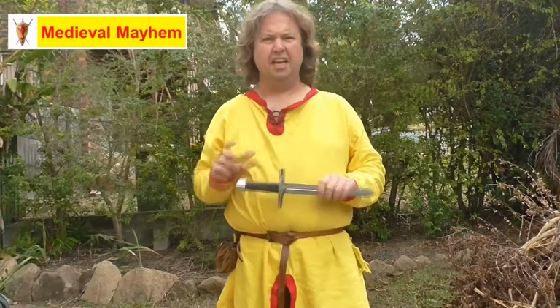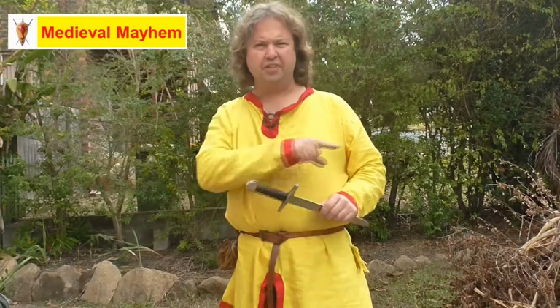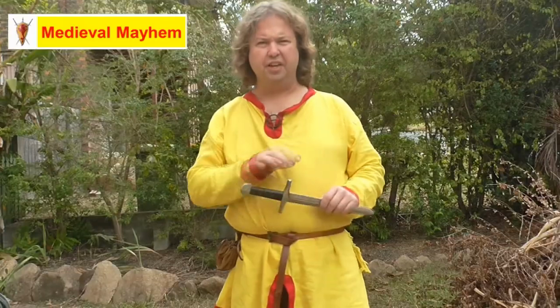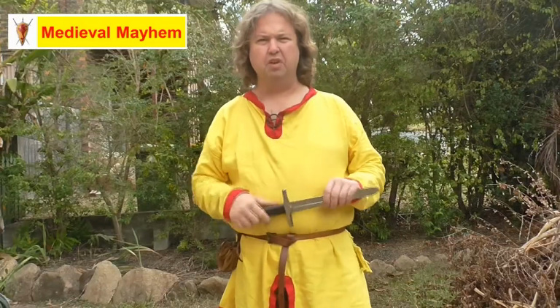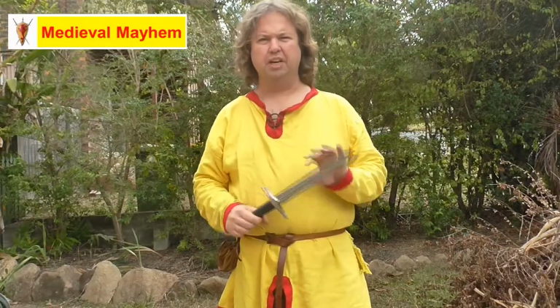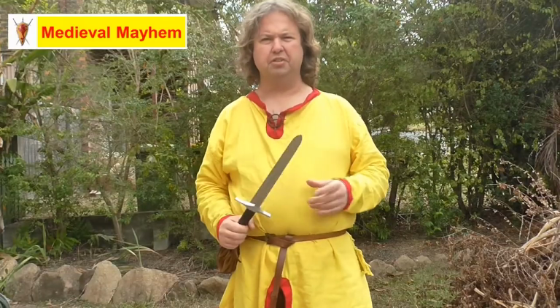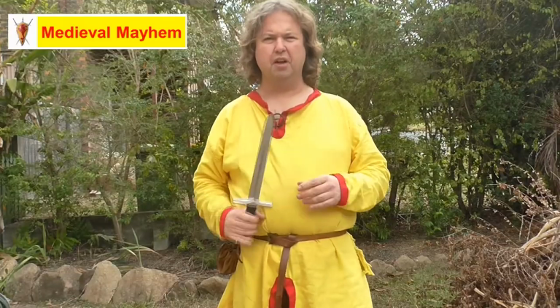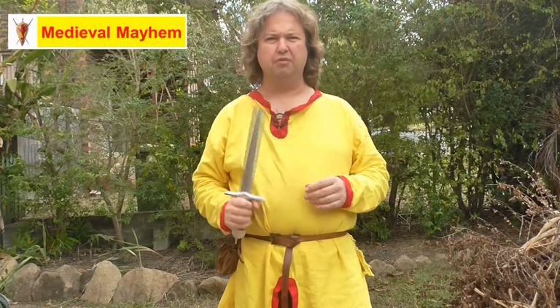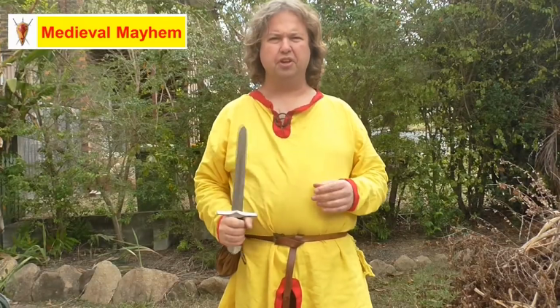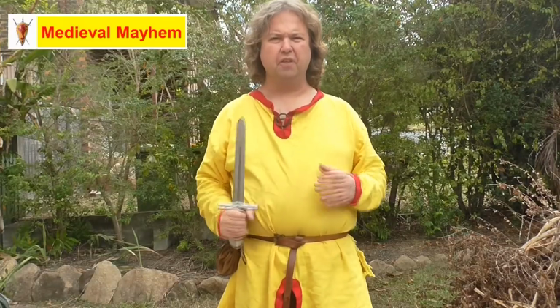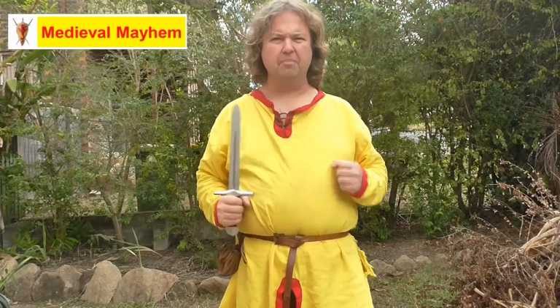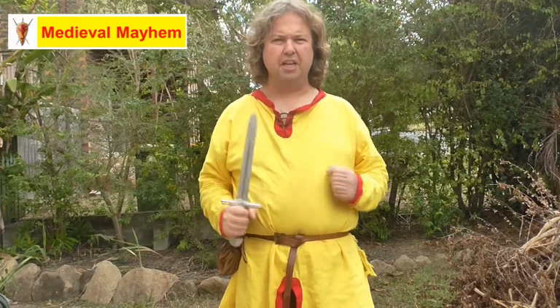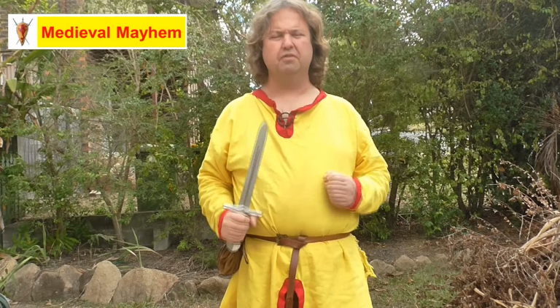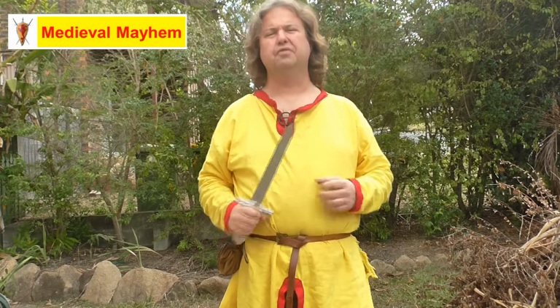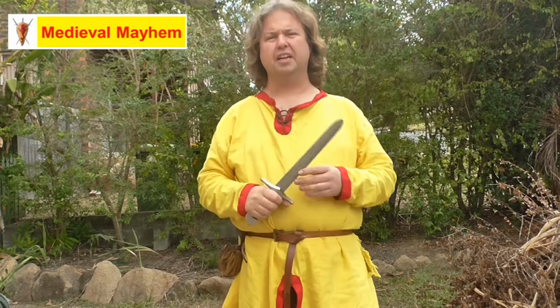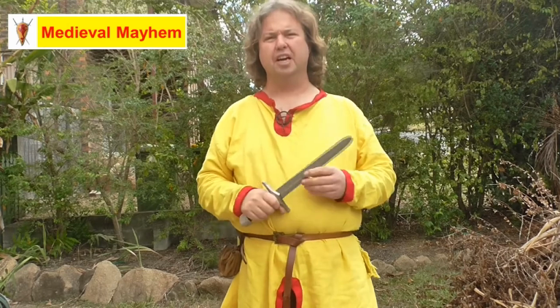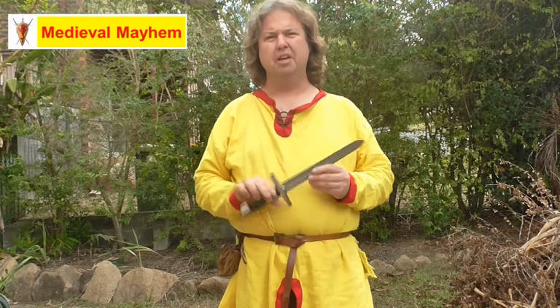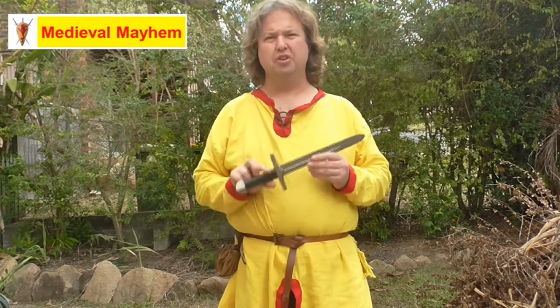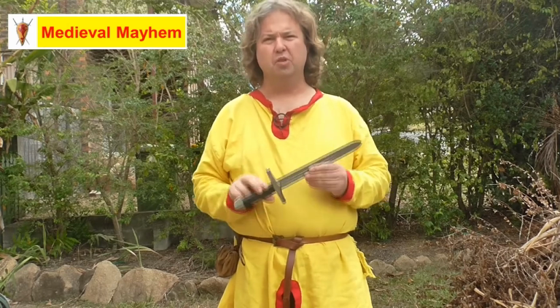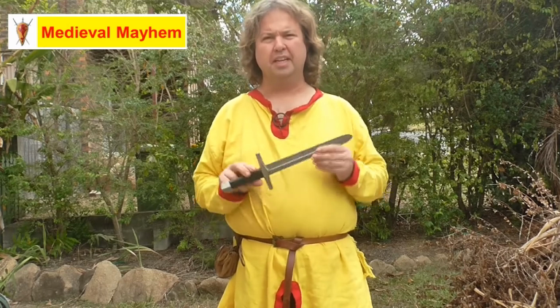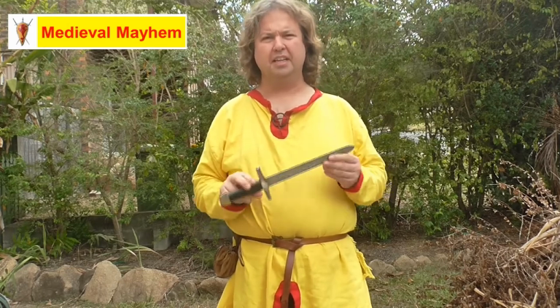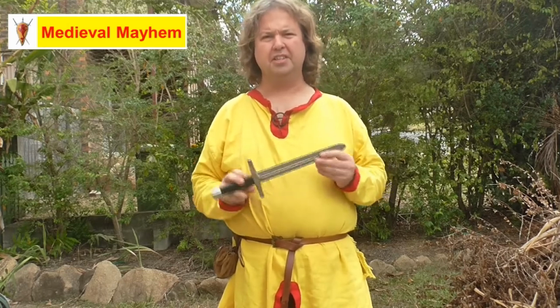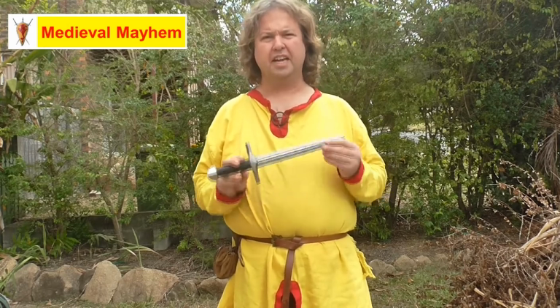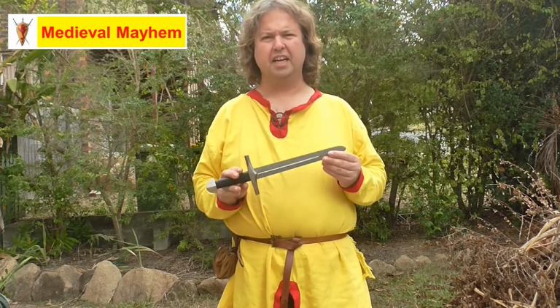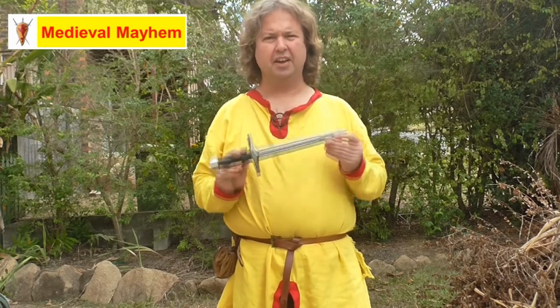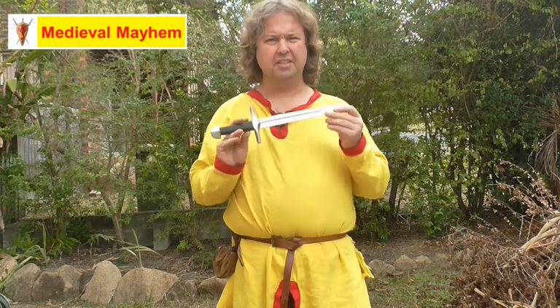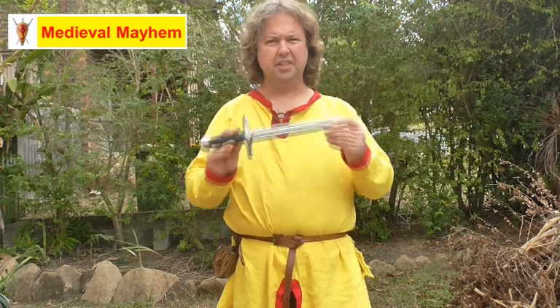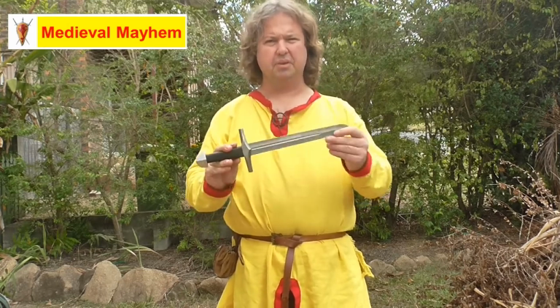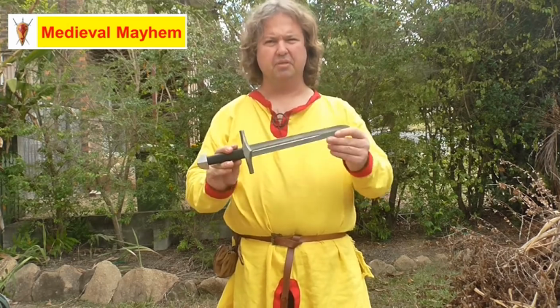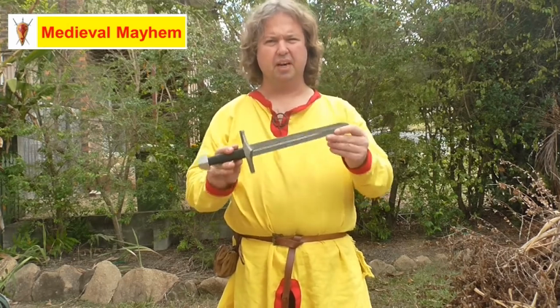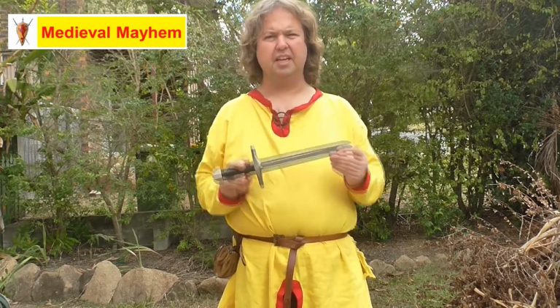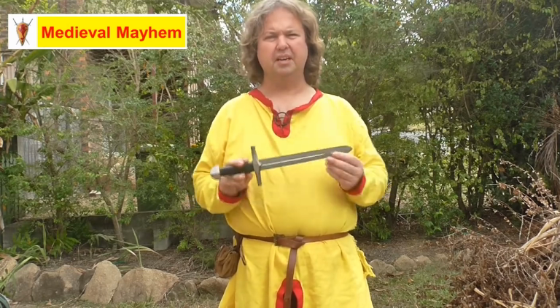In this video we're going to do a review of the Medieval Fight Club Norman English Dagger — that is this one right here.